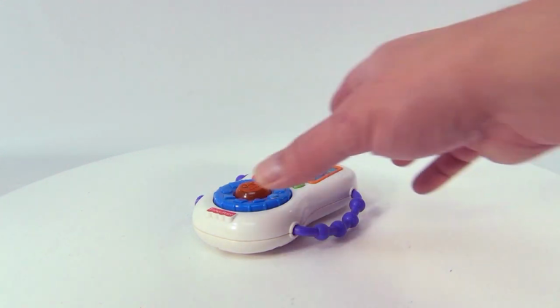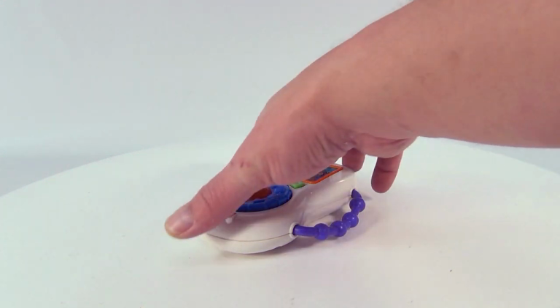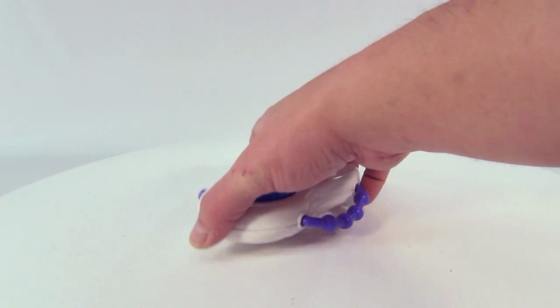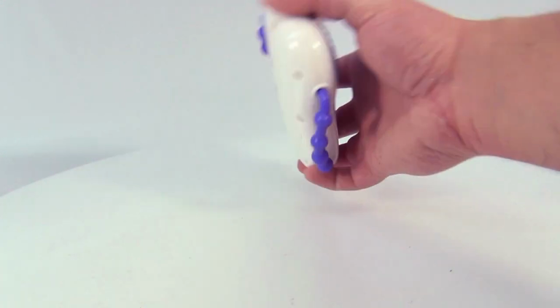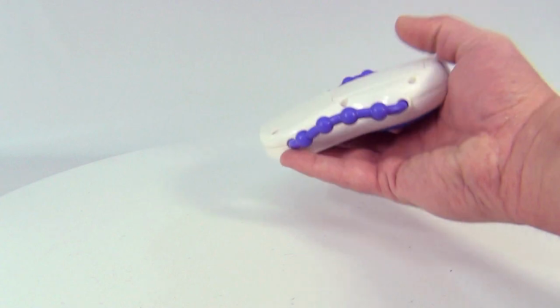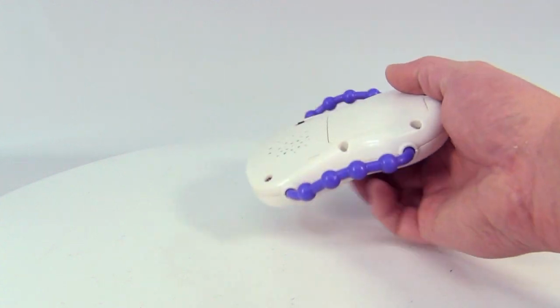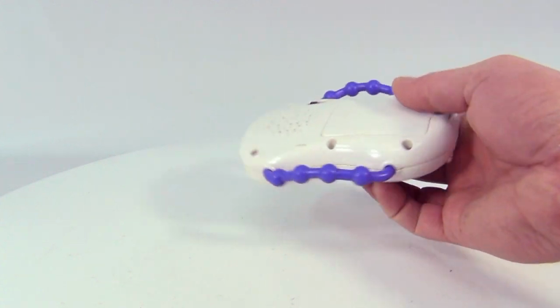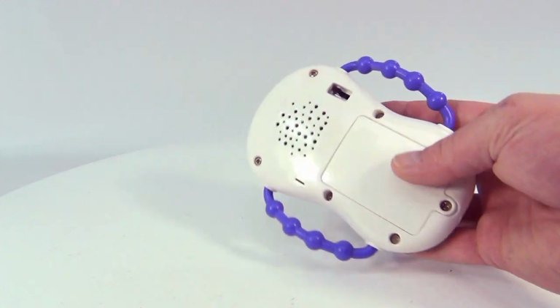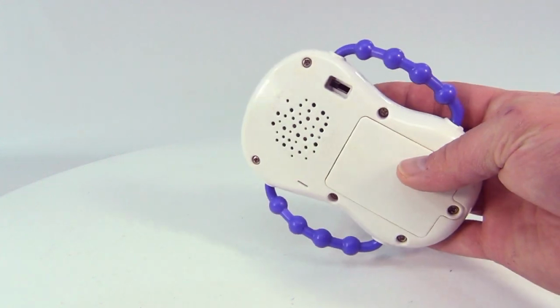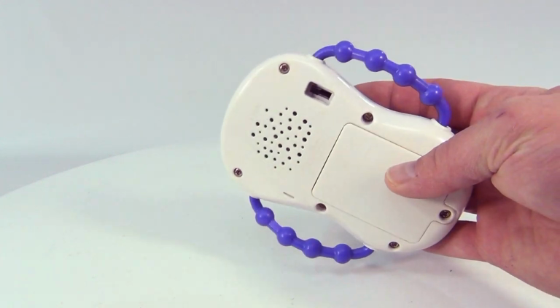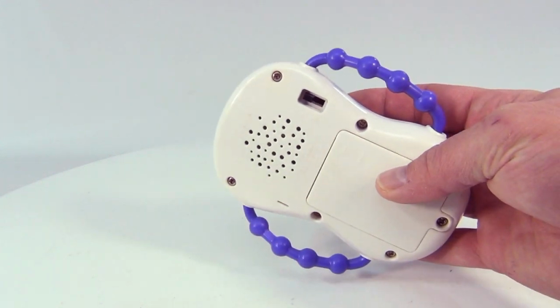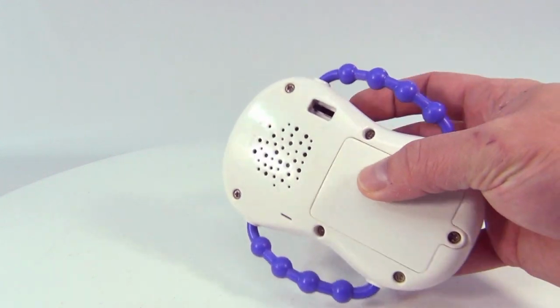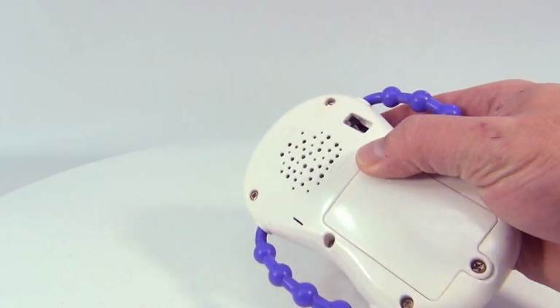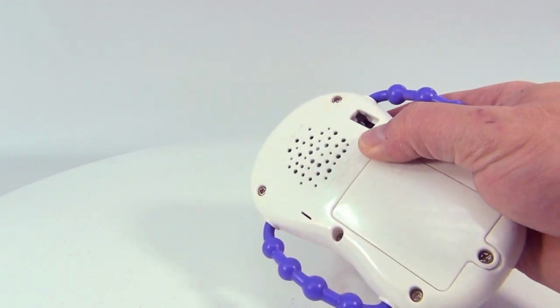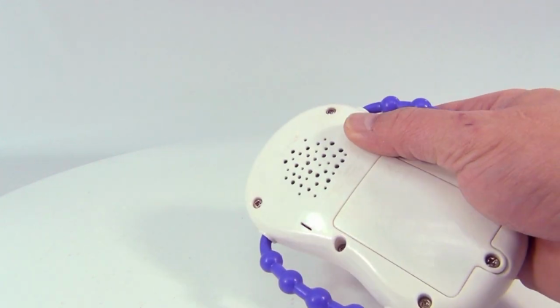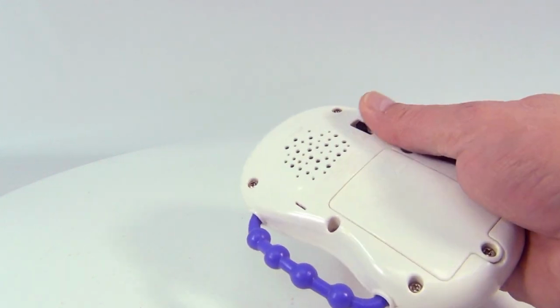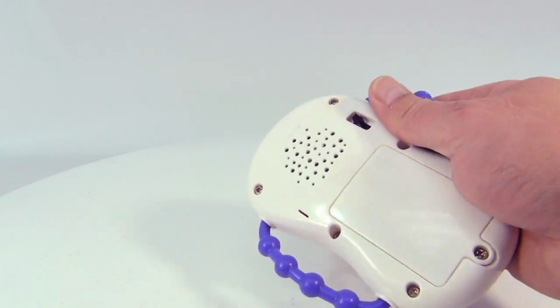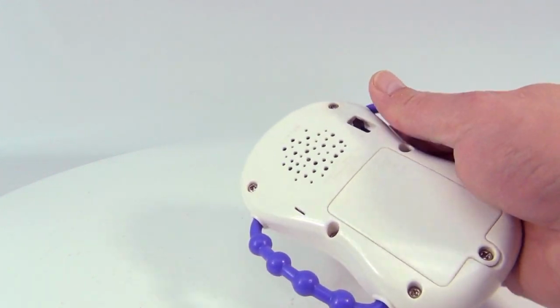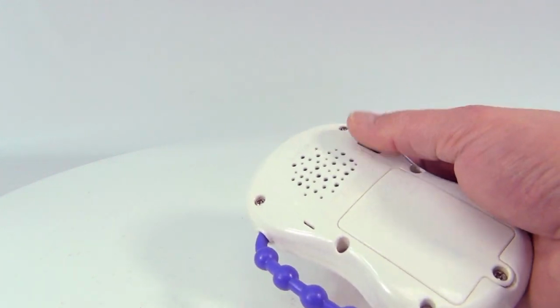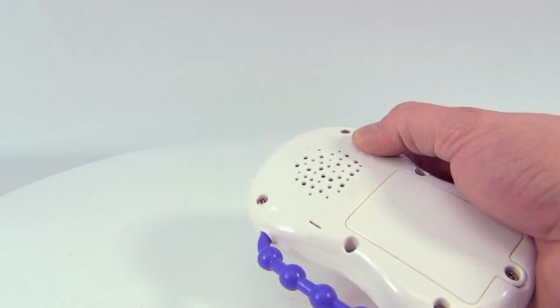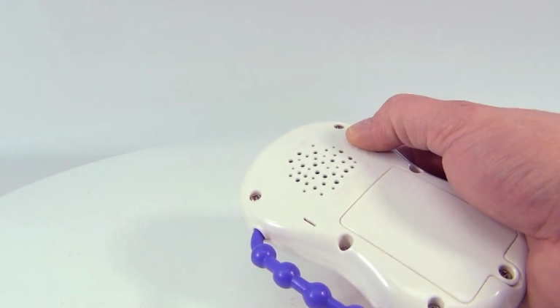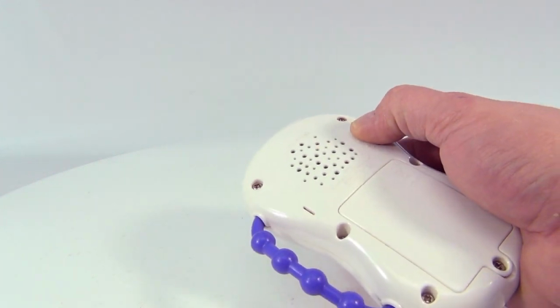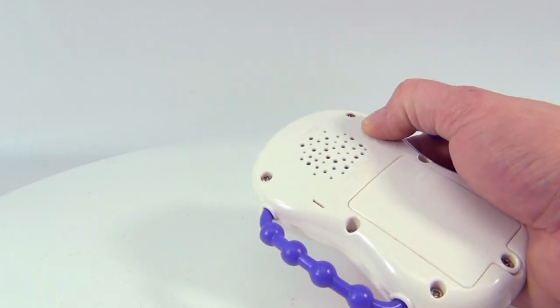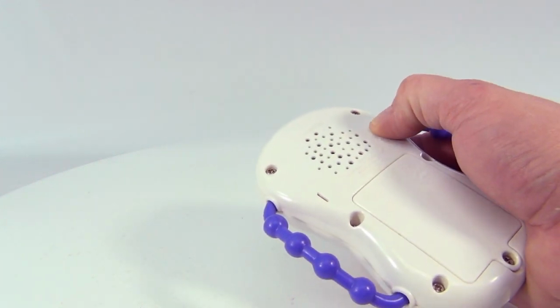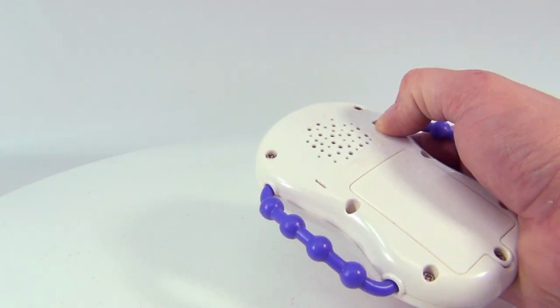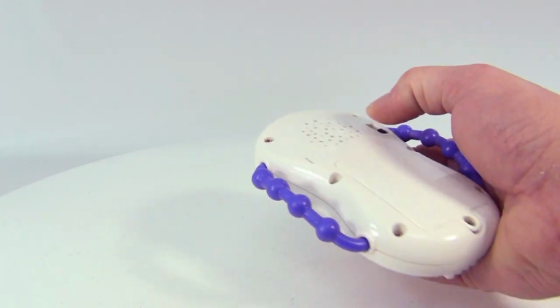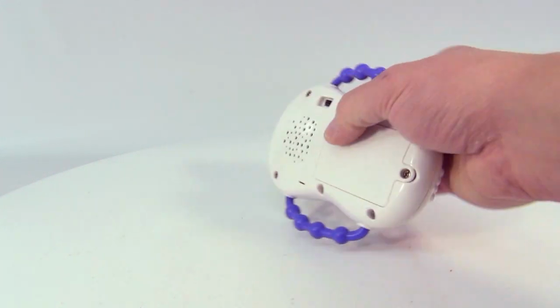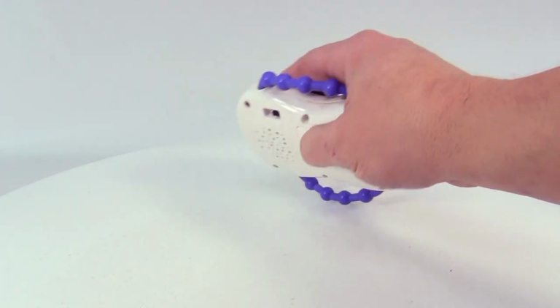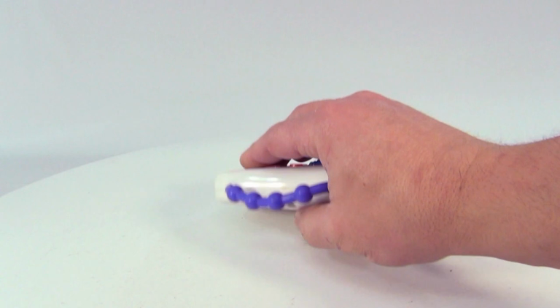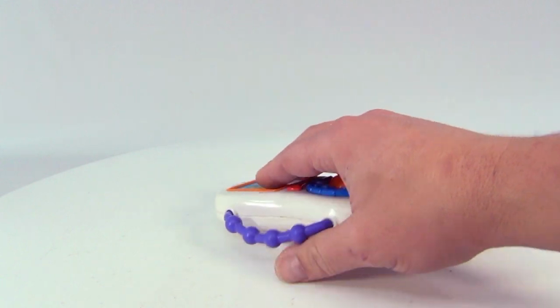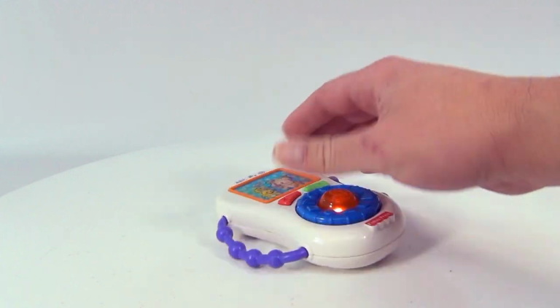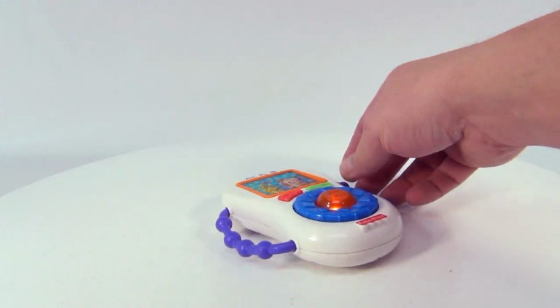Let's just turn it on the back here. This is the on and off. And let's go to super loud volume. It's game time!